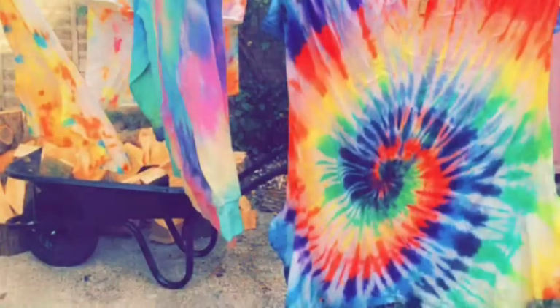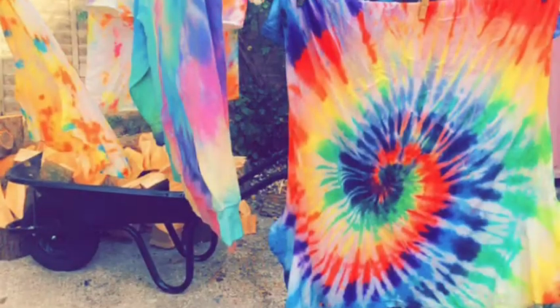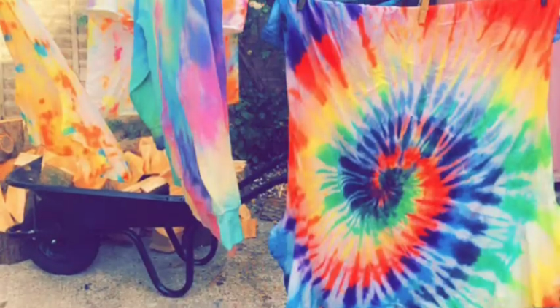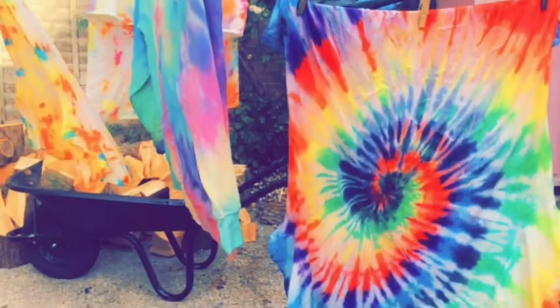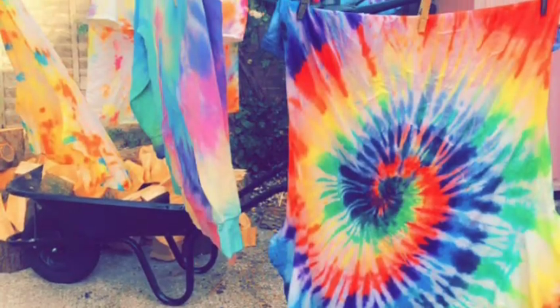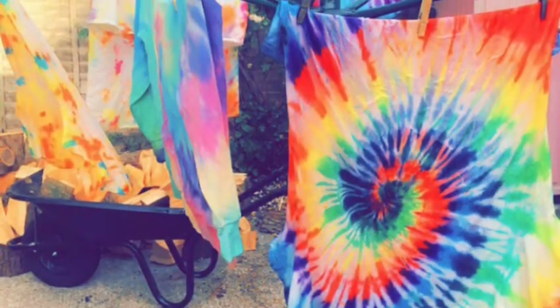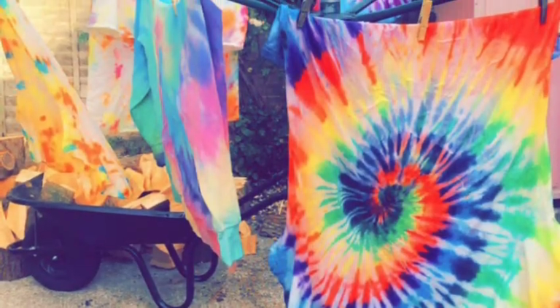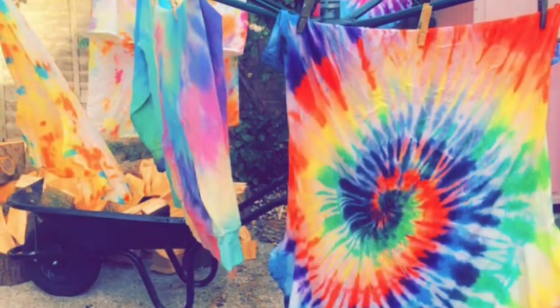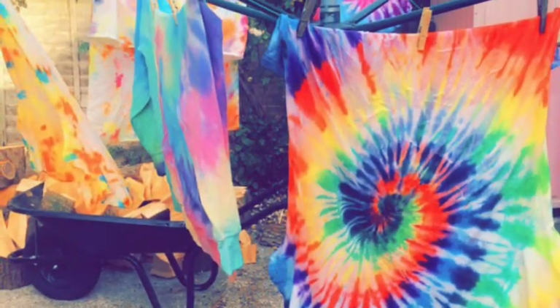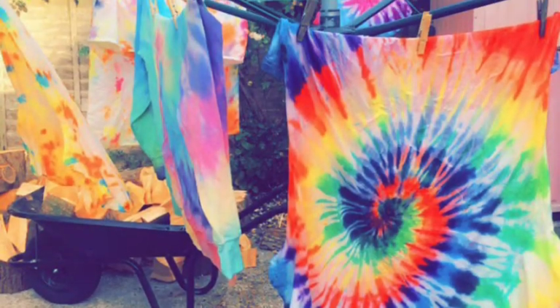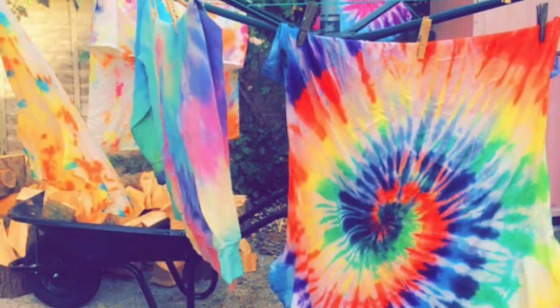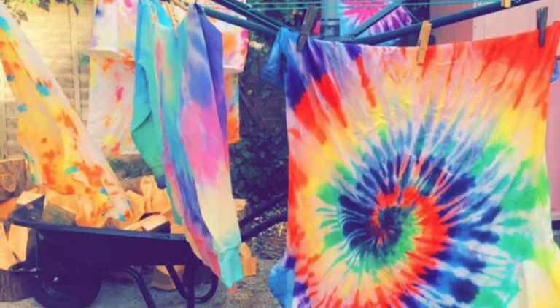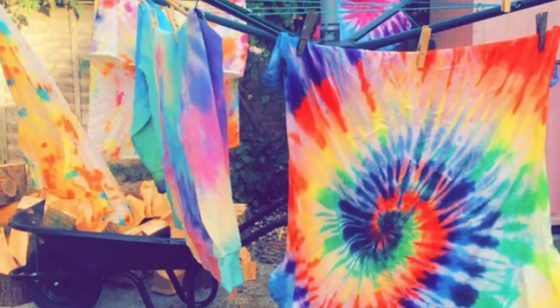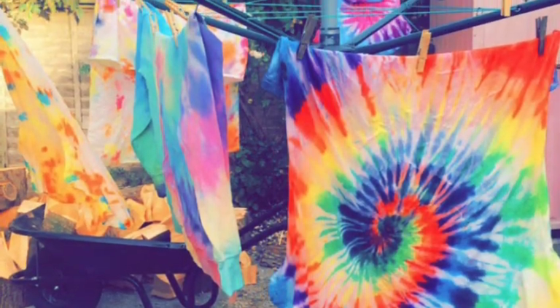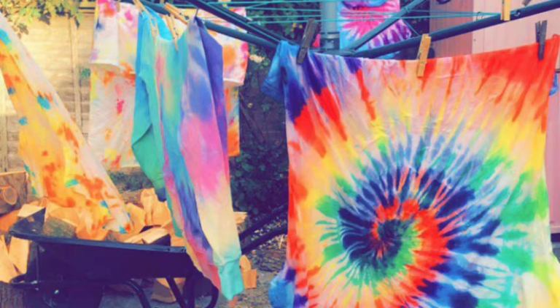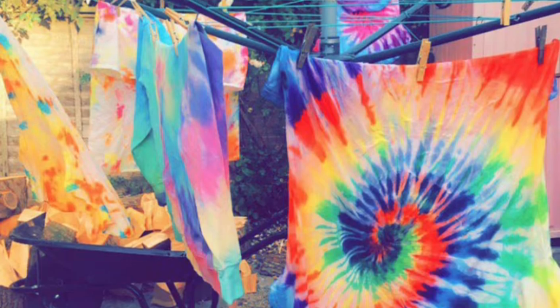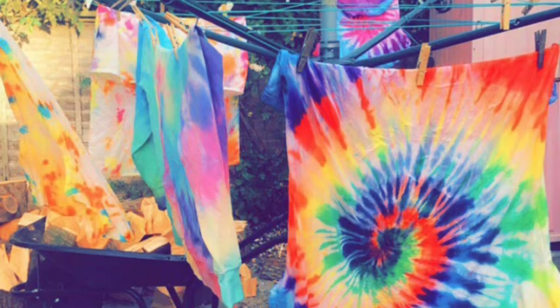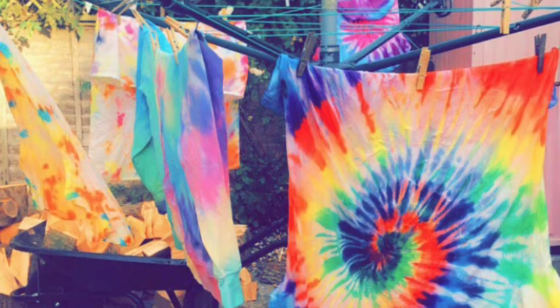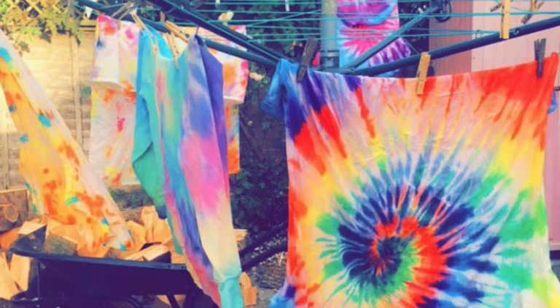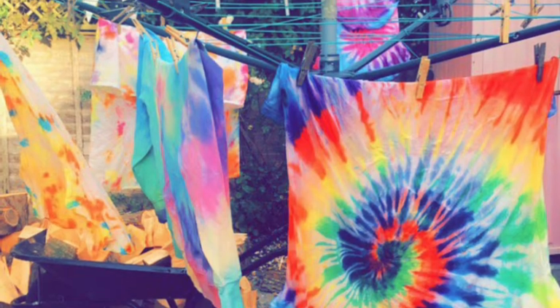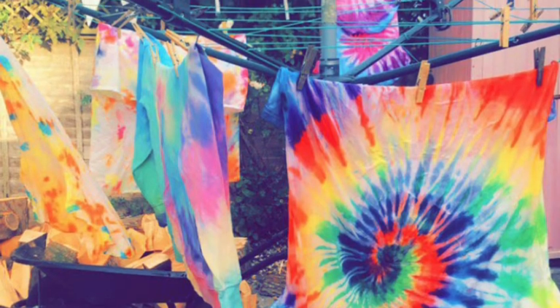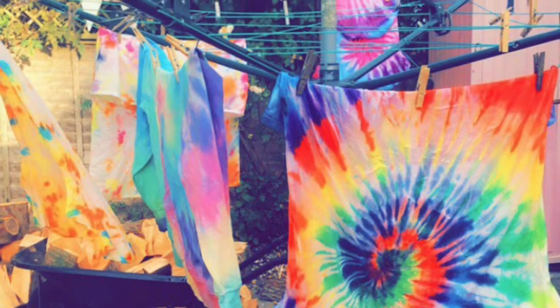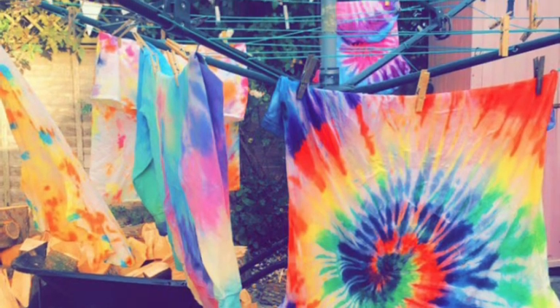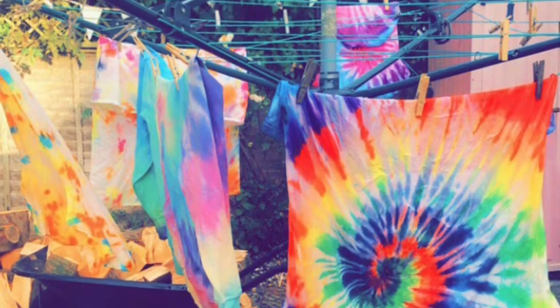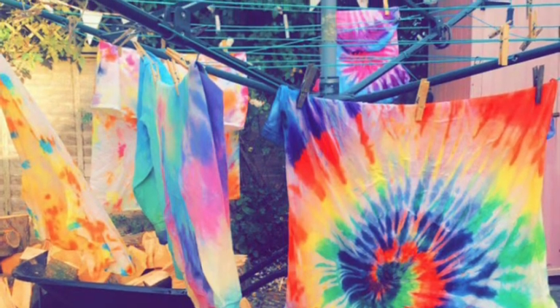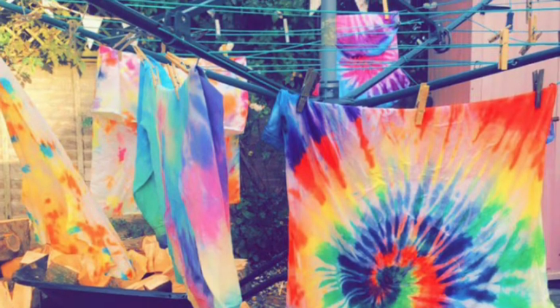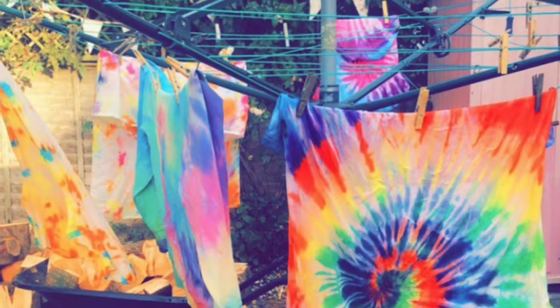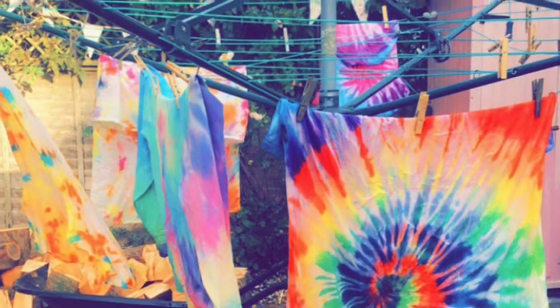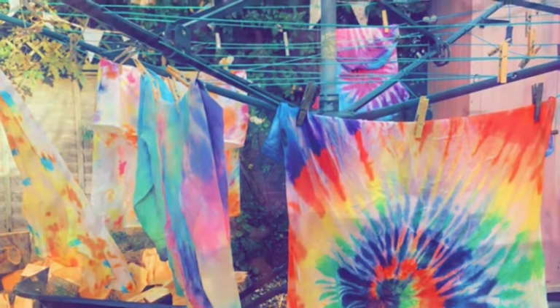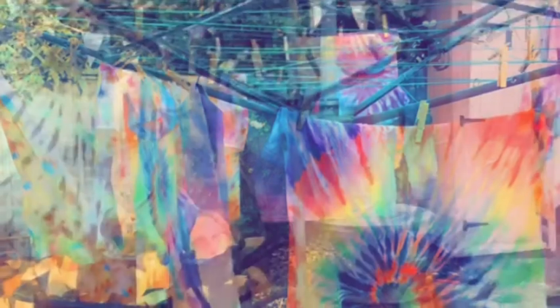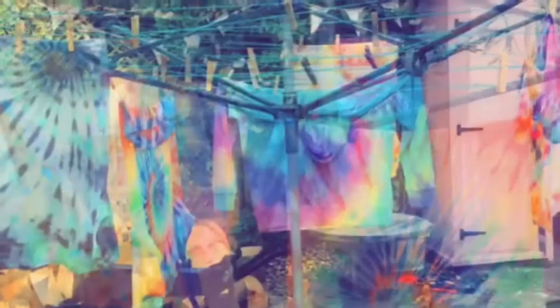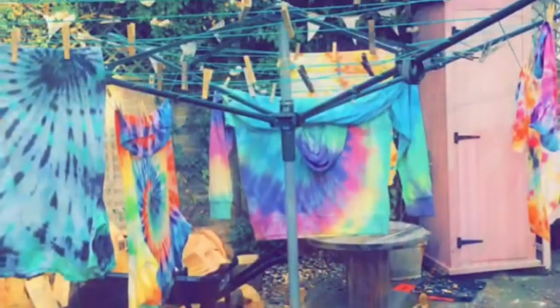Once you've done that, you want to let them air-dry for a while, then pop them in for a short wash with not too much washing powder — and there you have it, your design.